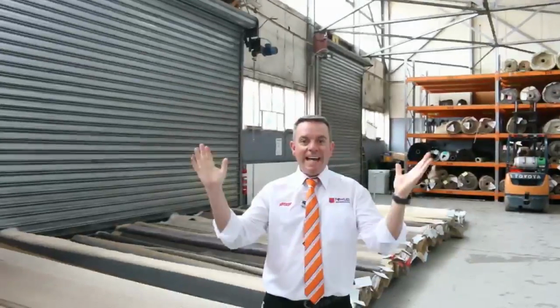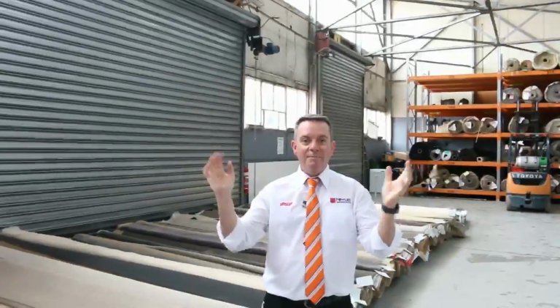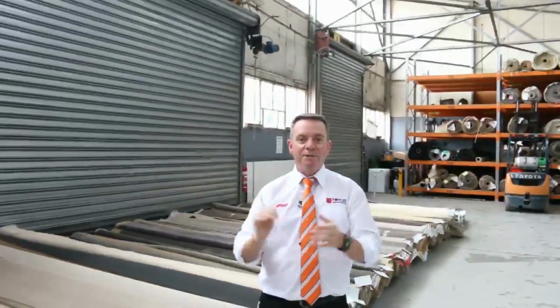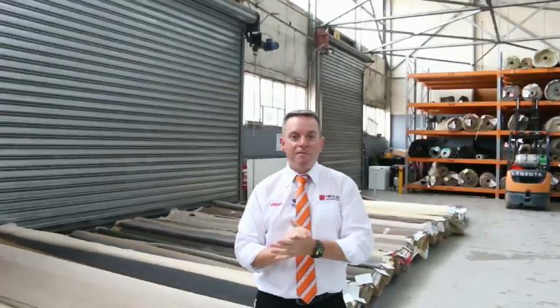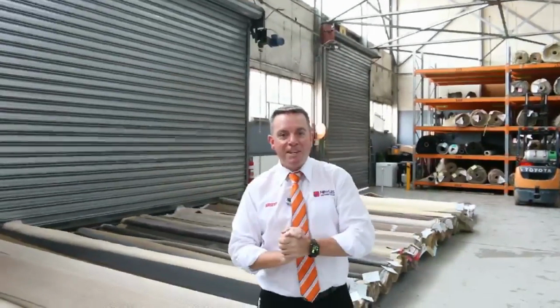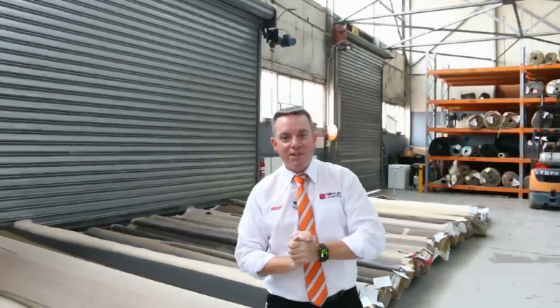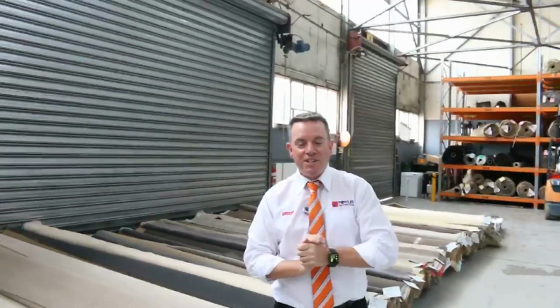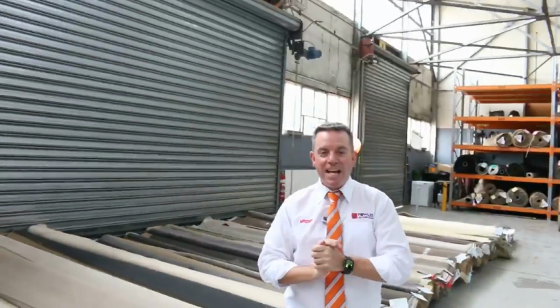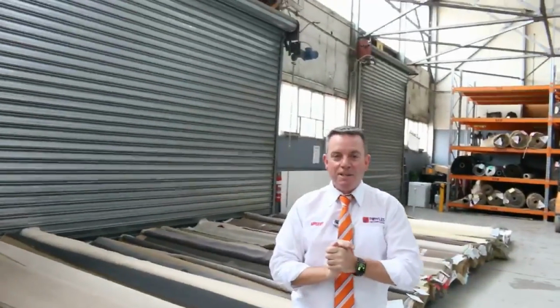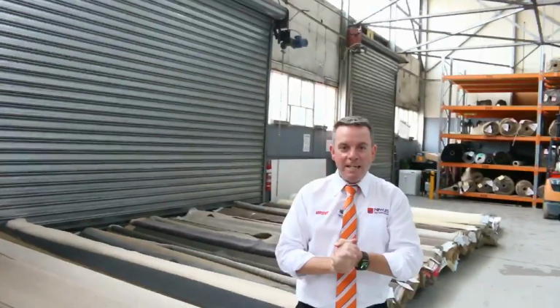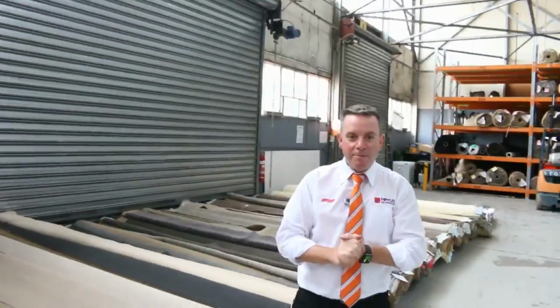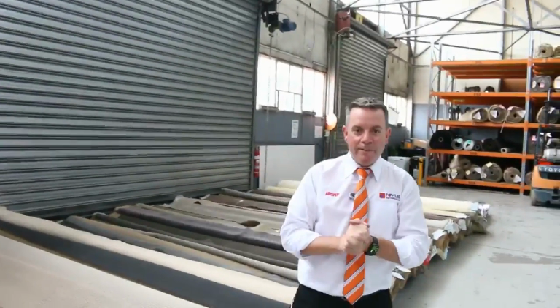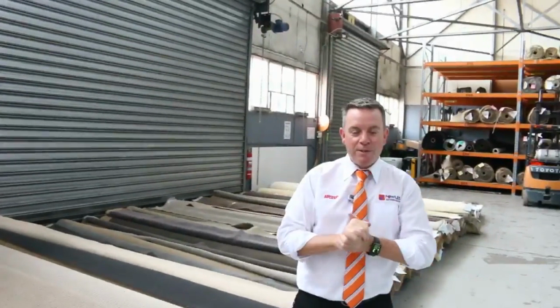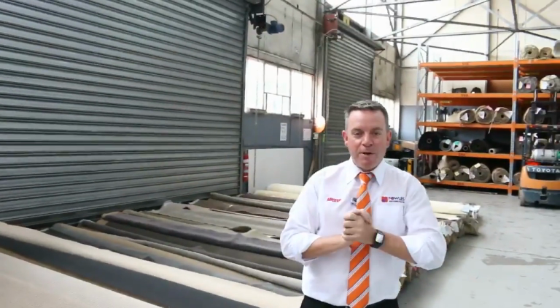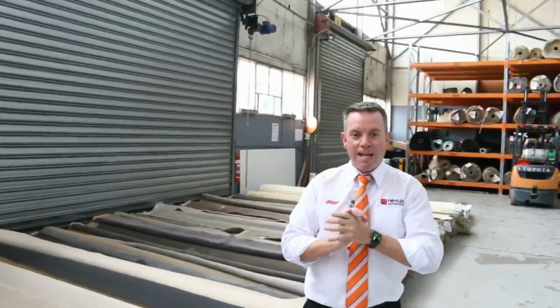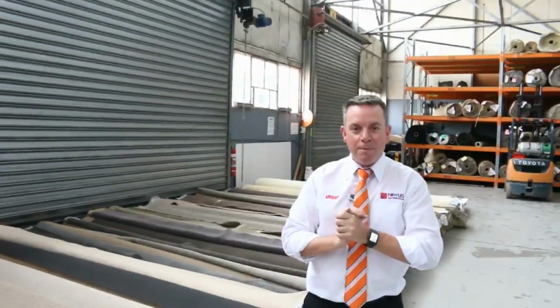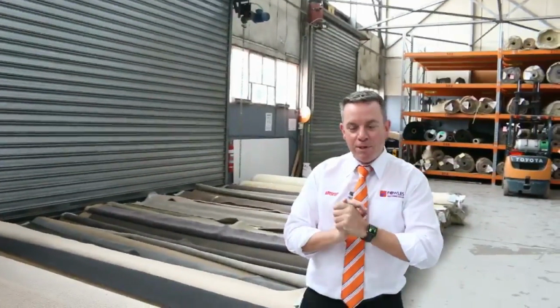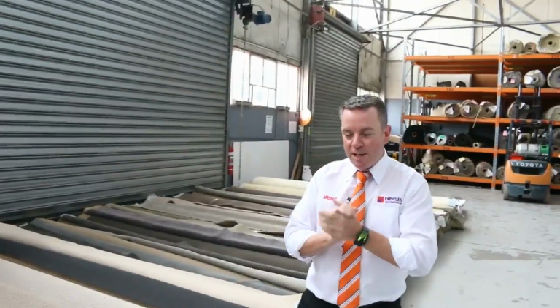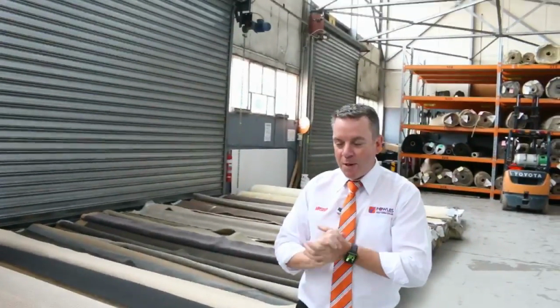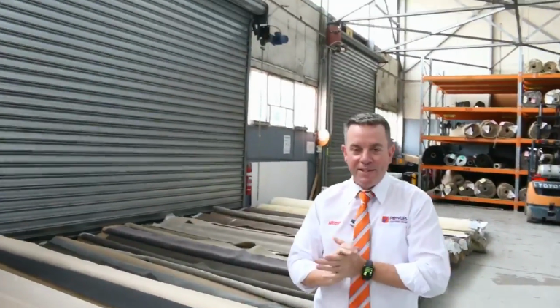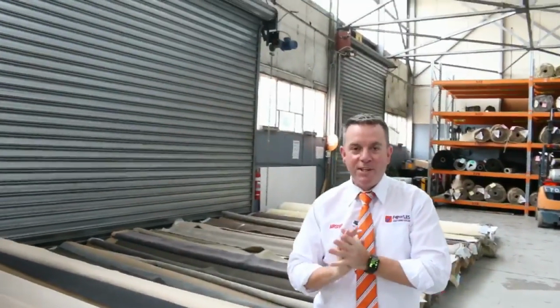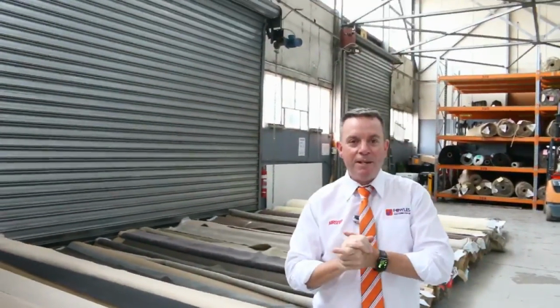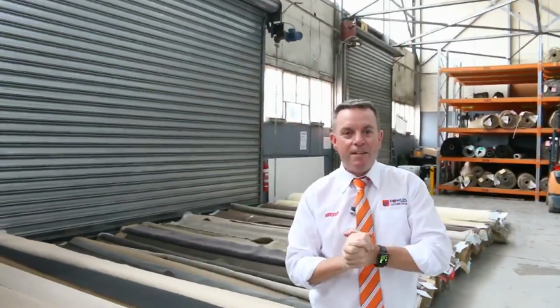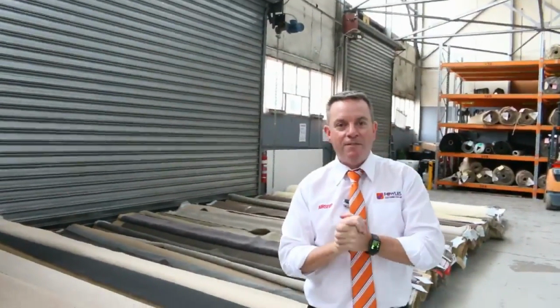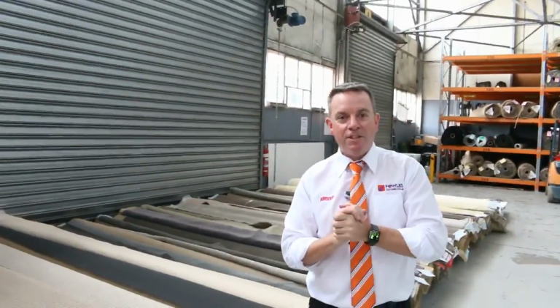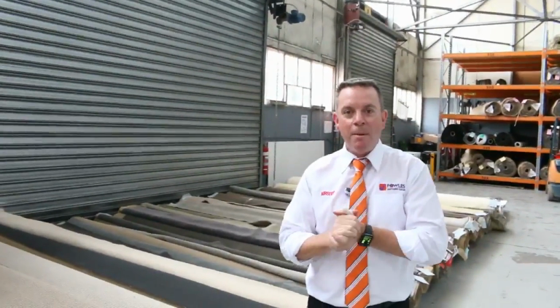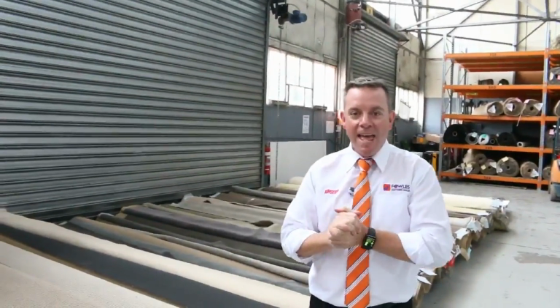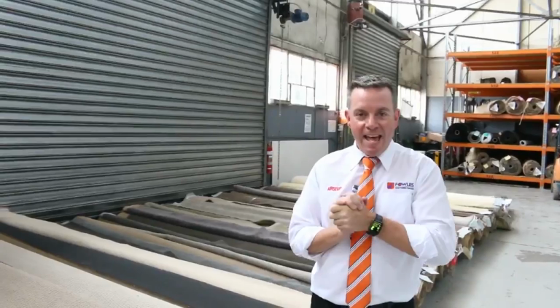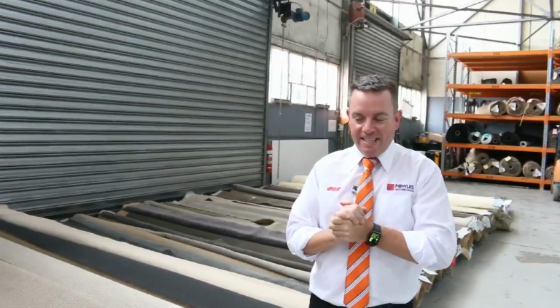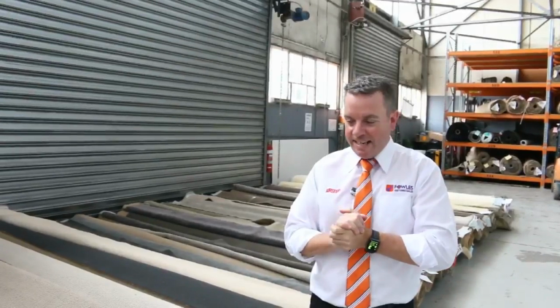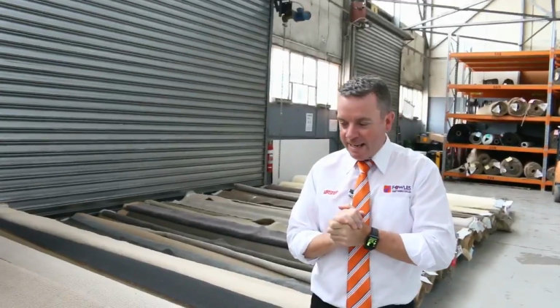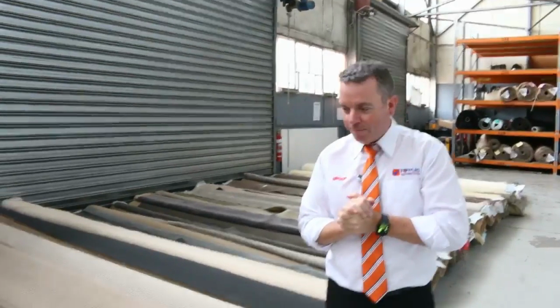G'day, I'm John from Fowles Auction and Sales. I'm here to preview tomorrow's carpet auction. It's Wednesday the 25th of October at 10am.